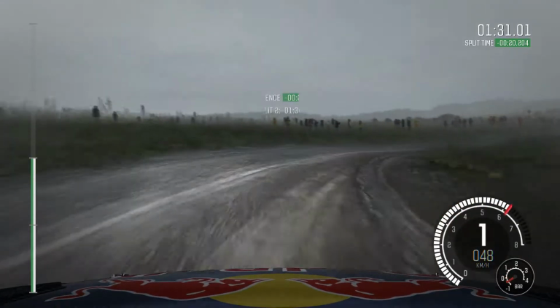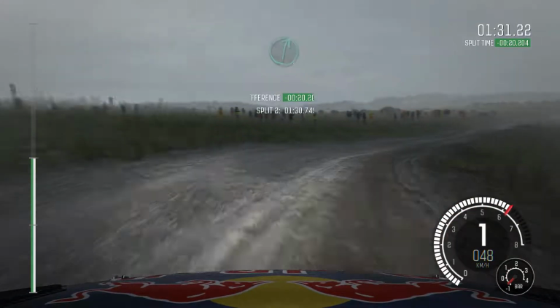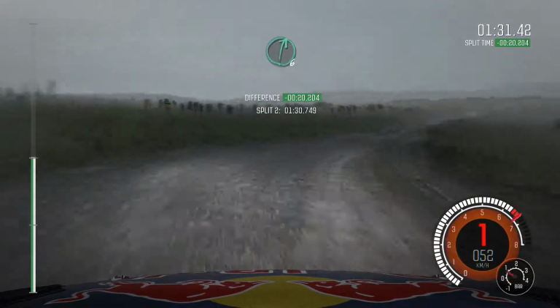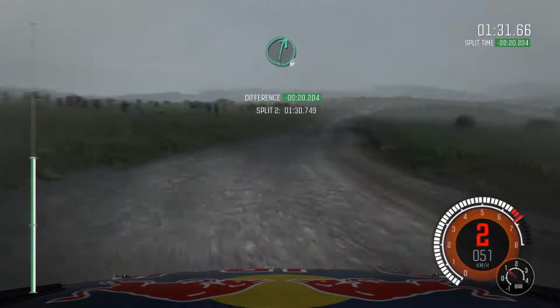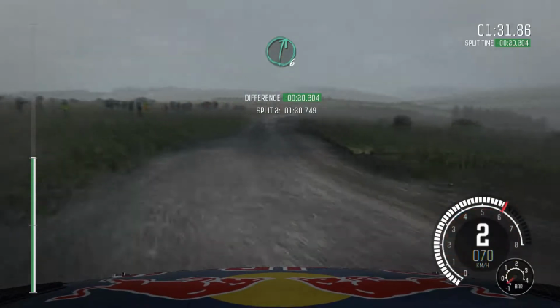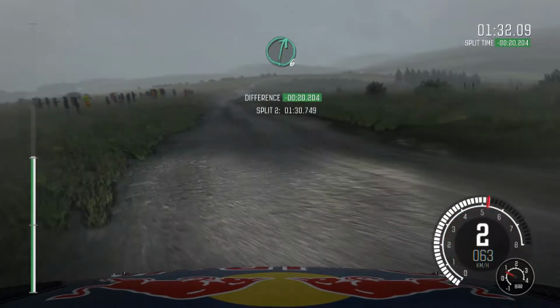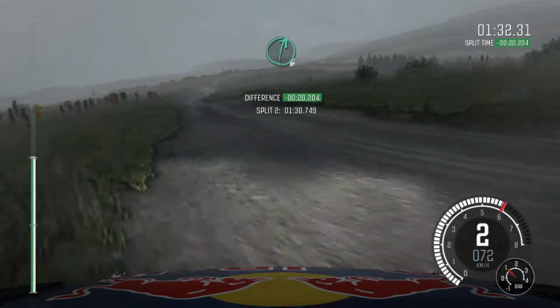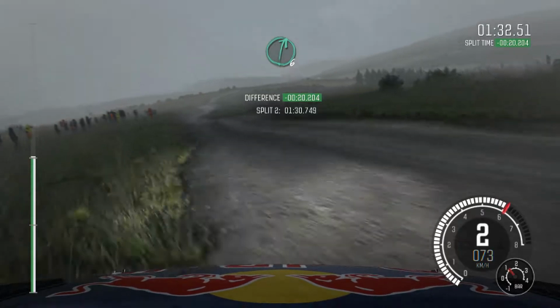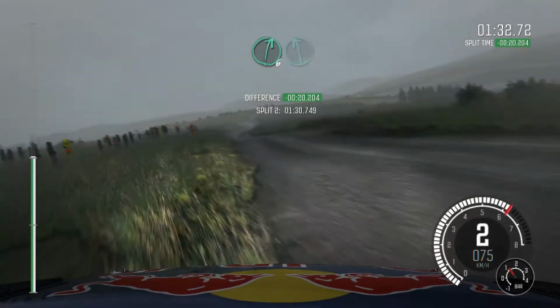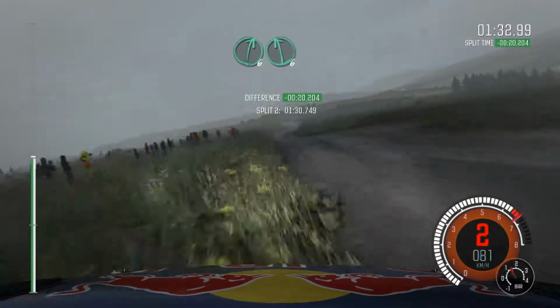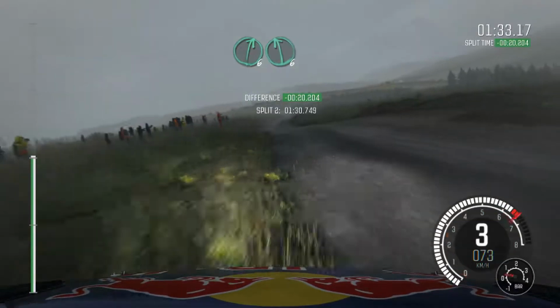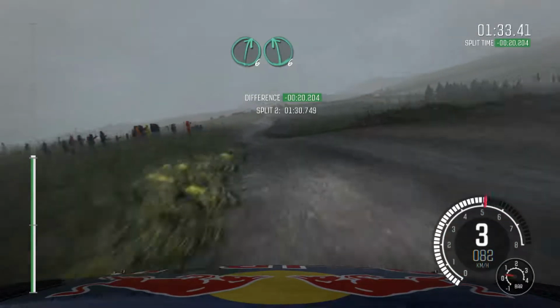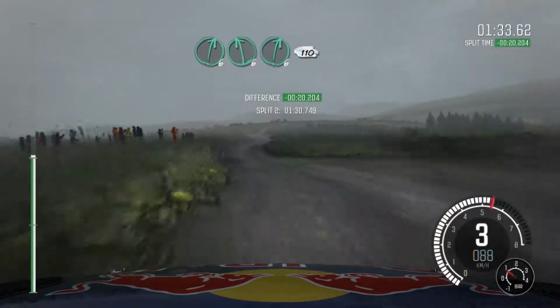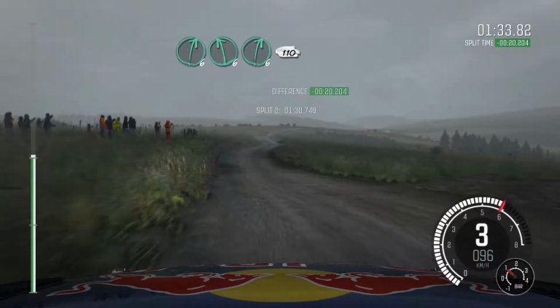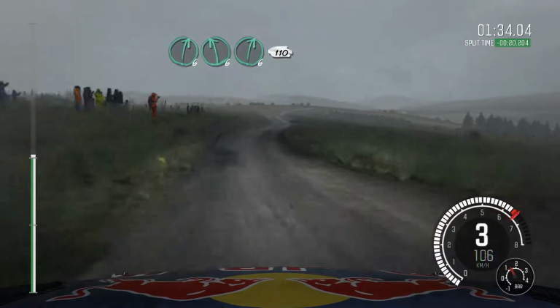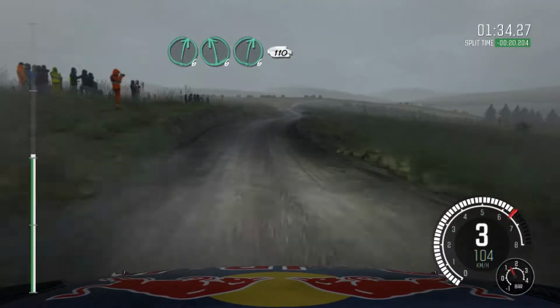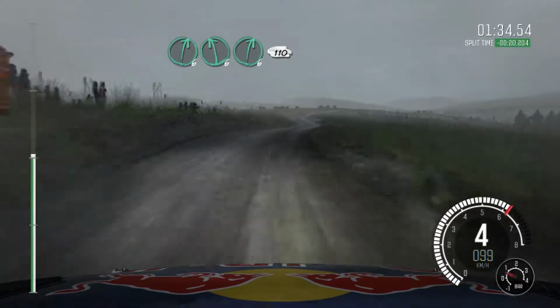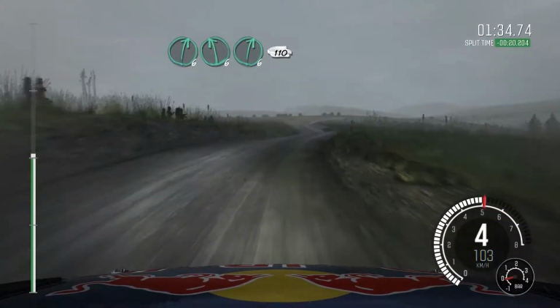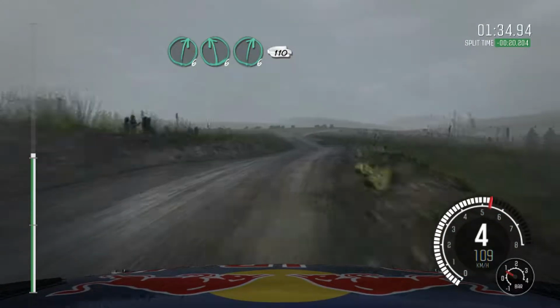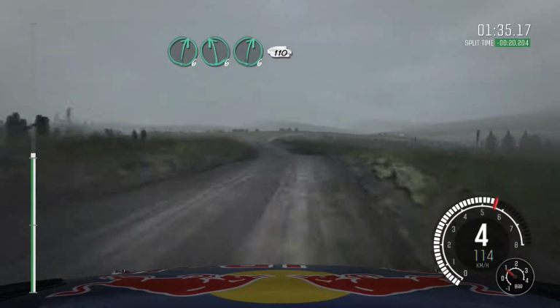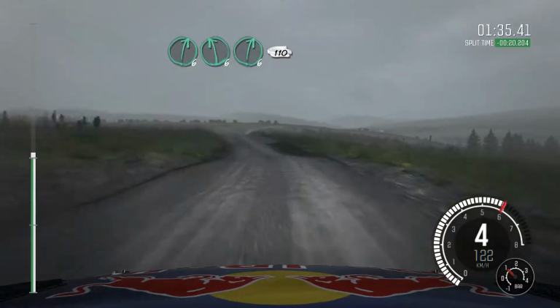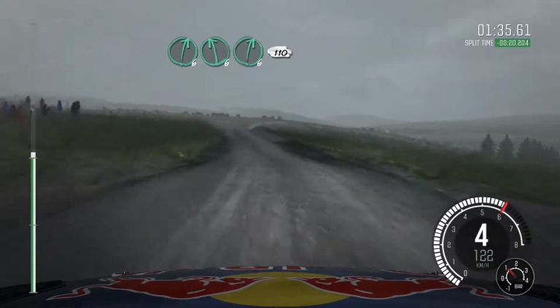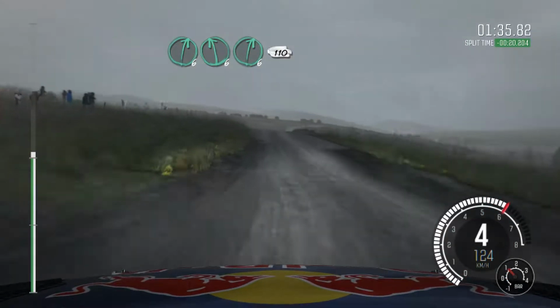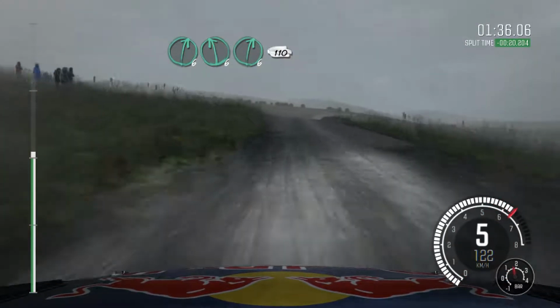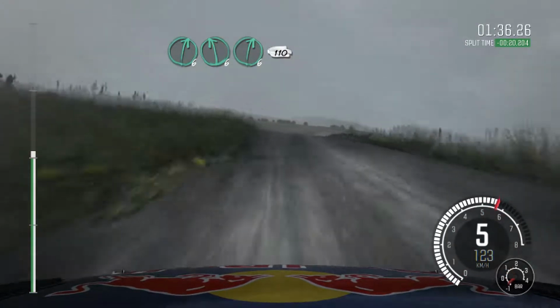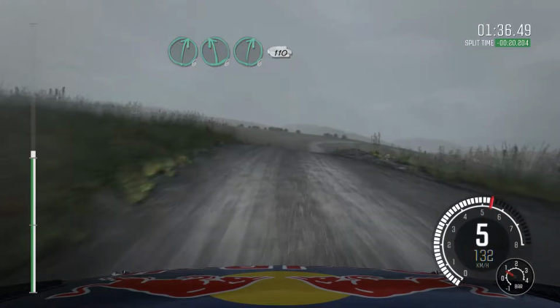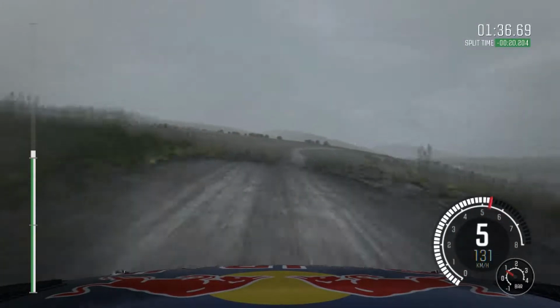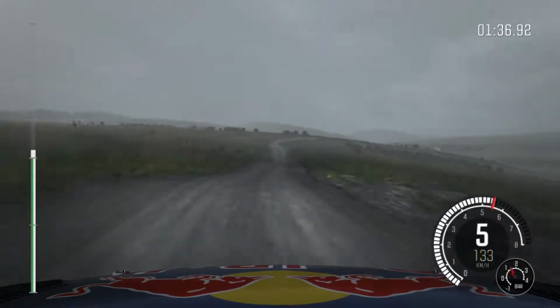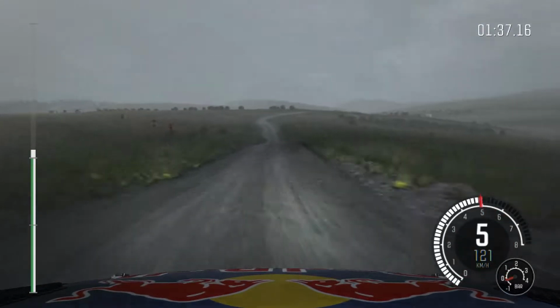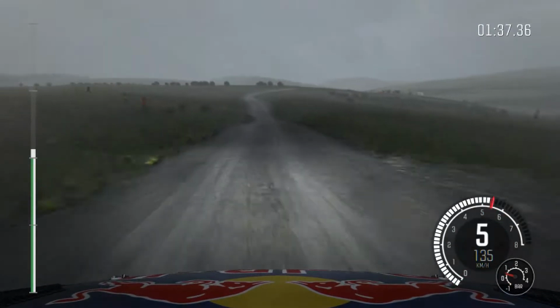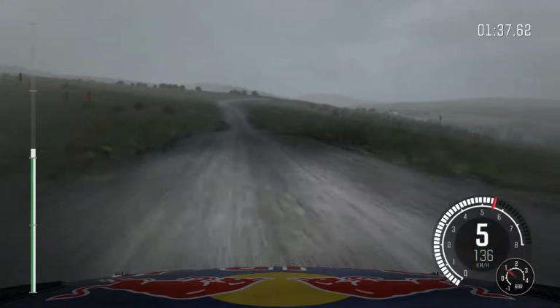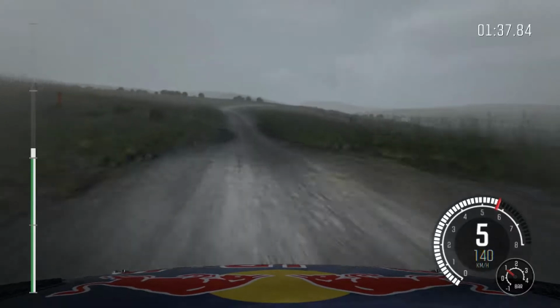Crest, right 6, left 6, right 6, over crest, right 6, over crest, 110, through dip.